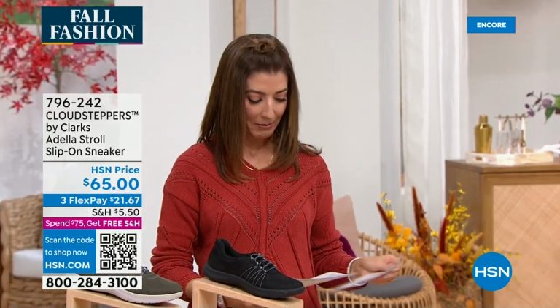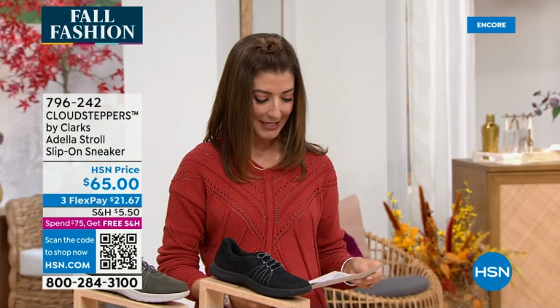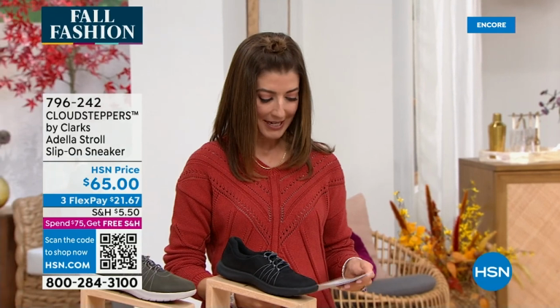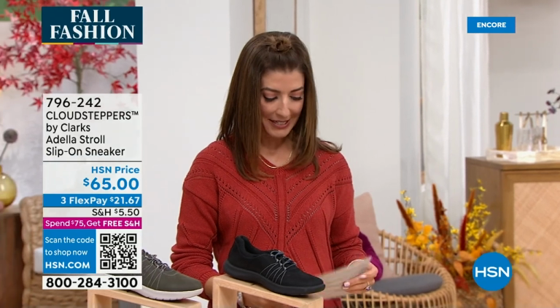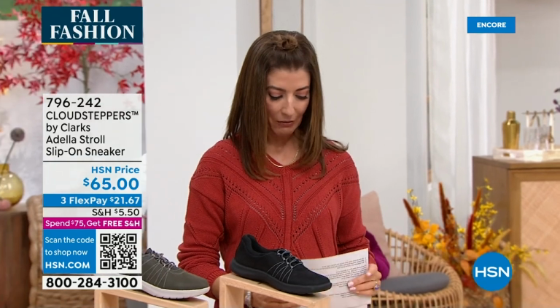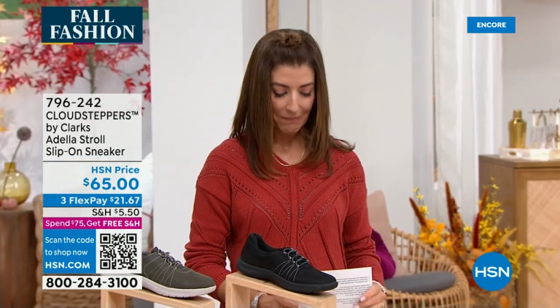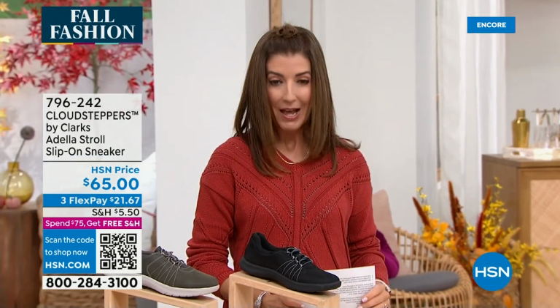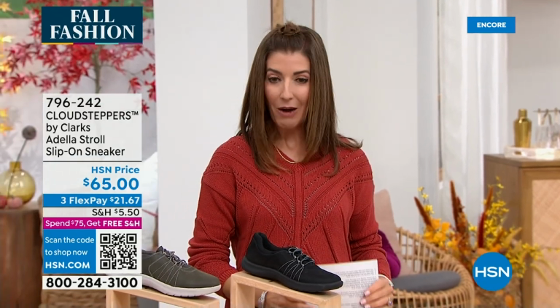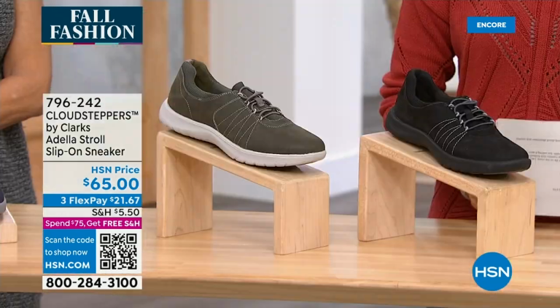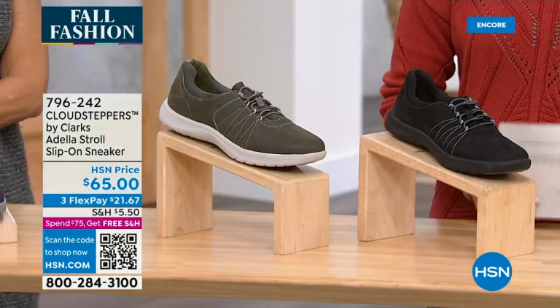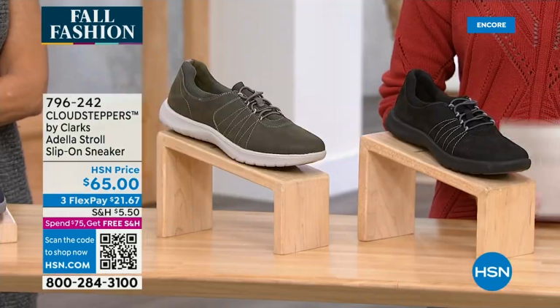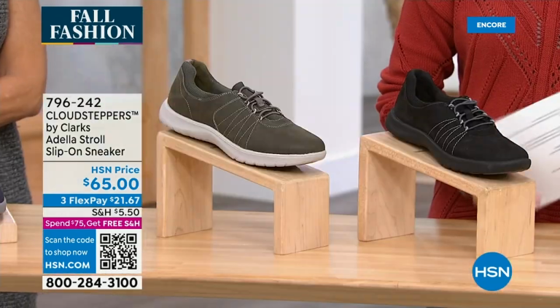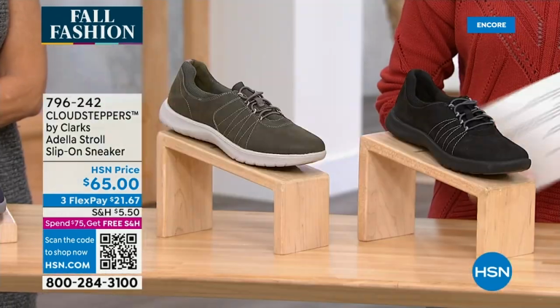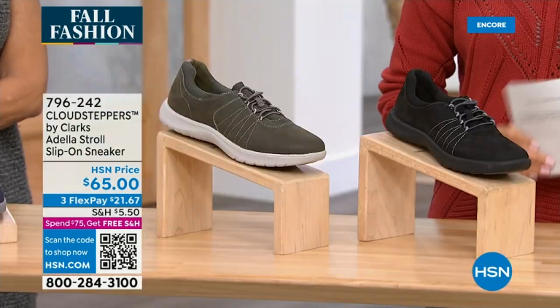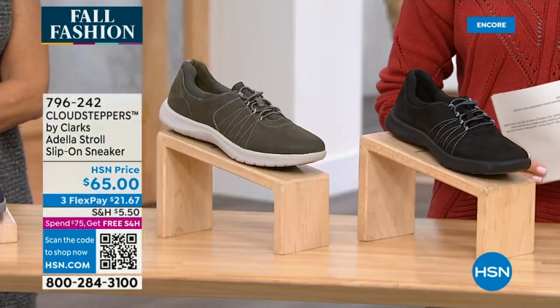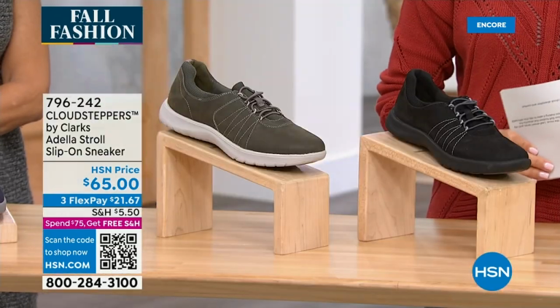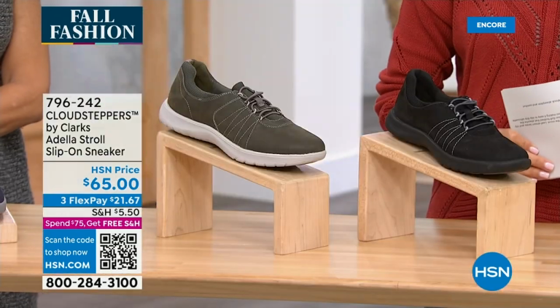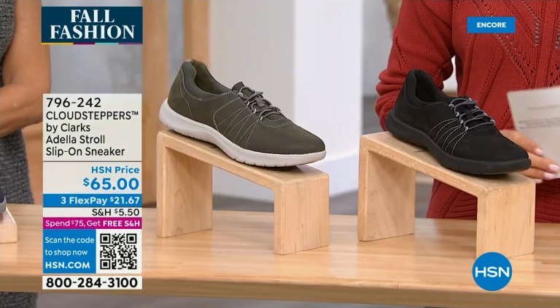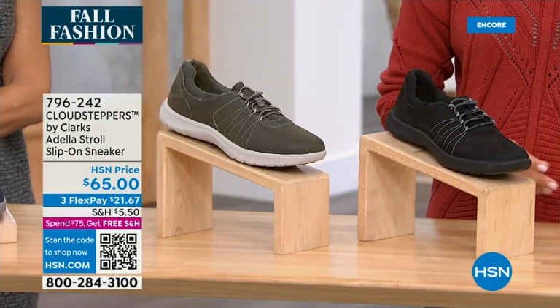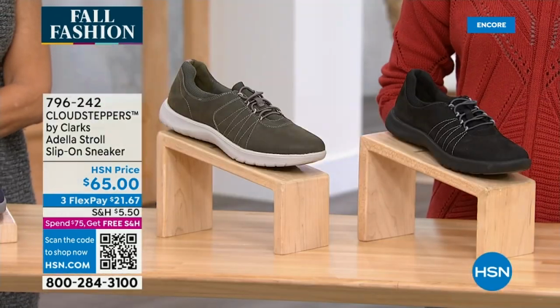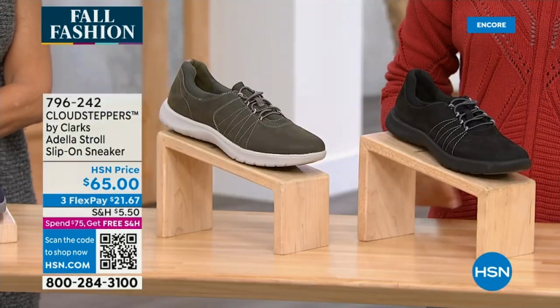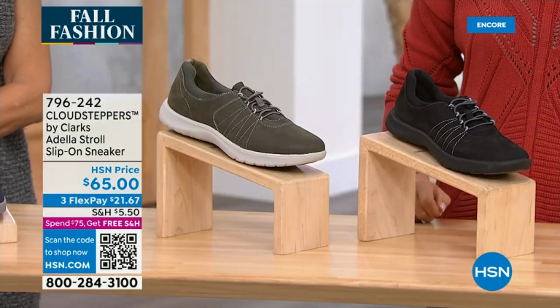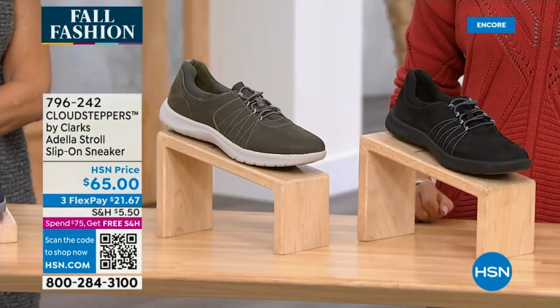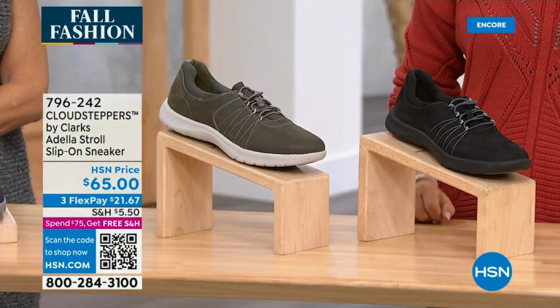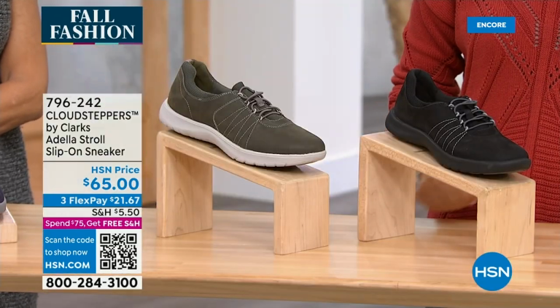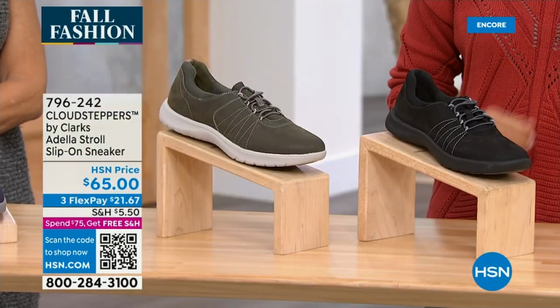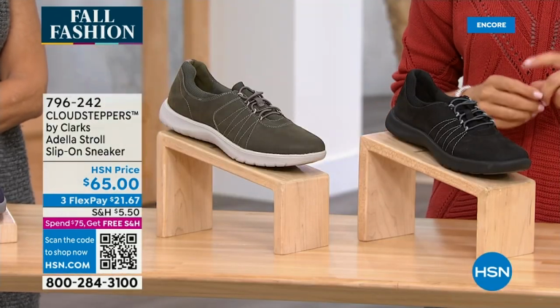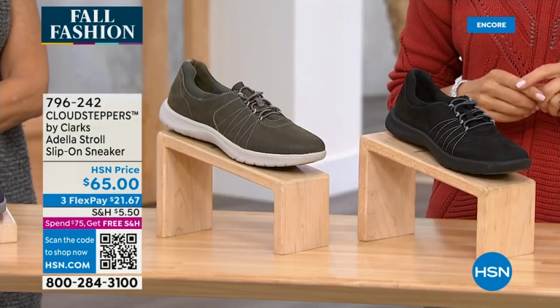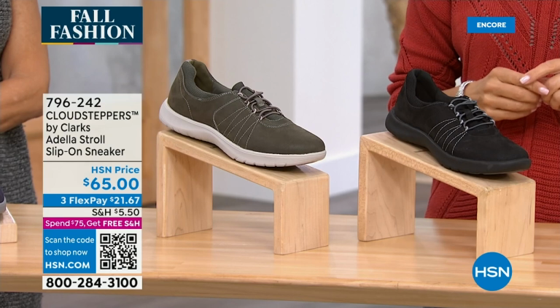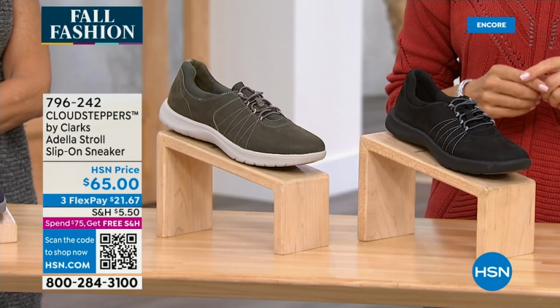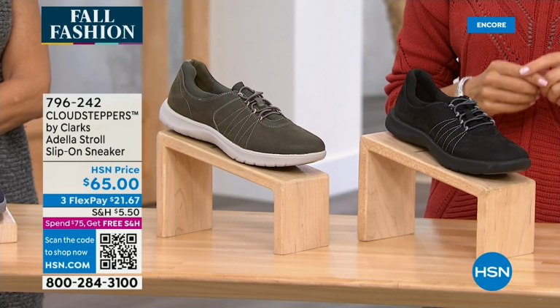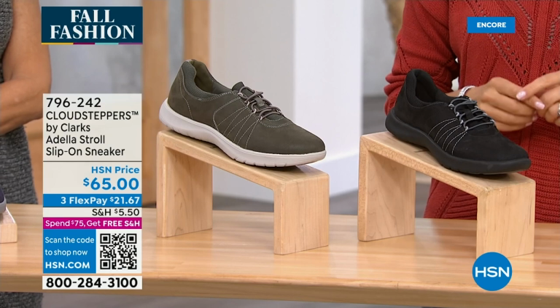Coming up in about 15 minutes — jewelry steals and deals with Balinese Designs and Robert Man. Valley of Romance is up next — everything in the show is over 50% off. At 1 a.m., jewelry steals and deals: everything in the show 50% off, all solid sterling silver, all gorgeous gemstones. I'll have a few pieces on throughout the hour to give you a hint of what's on our plate next hour. Let's get to another great sneaker!